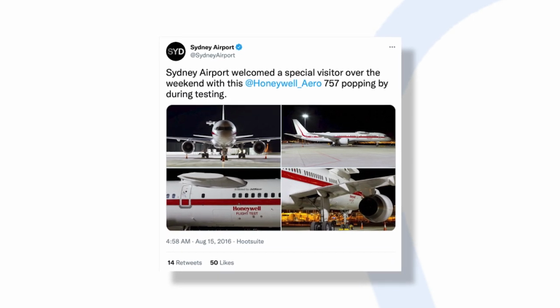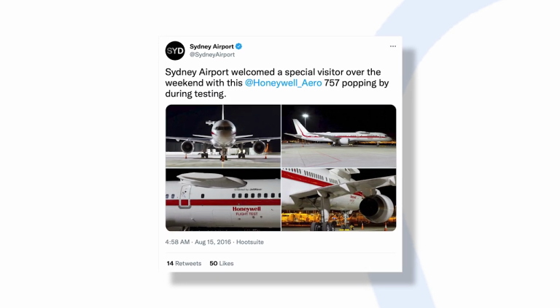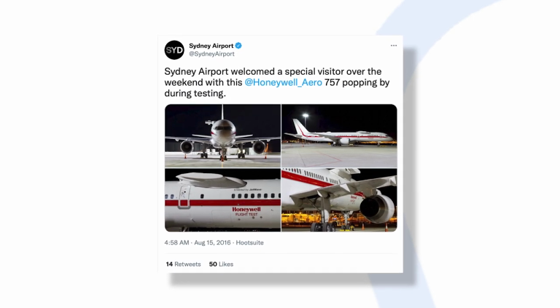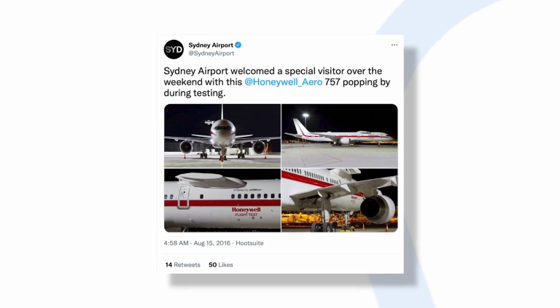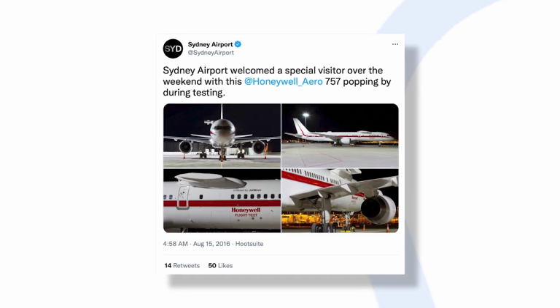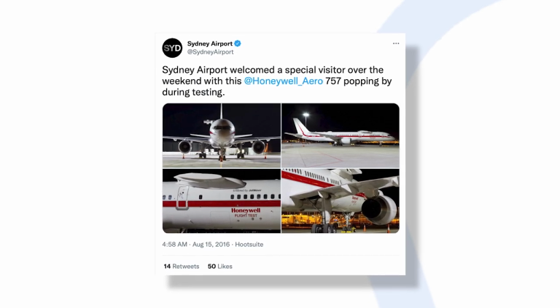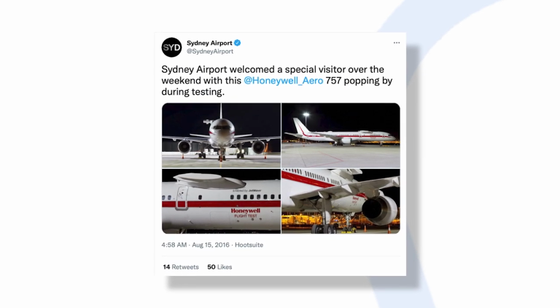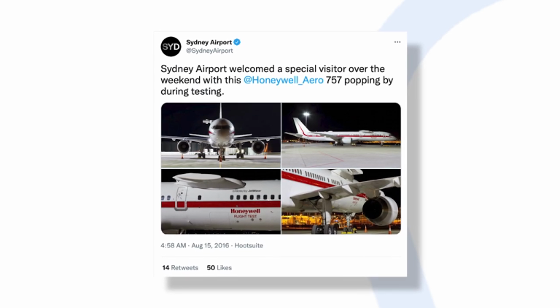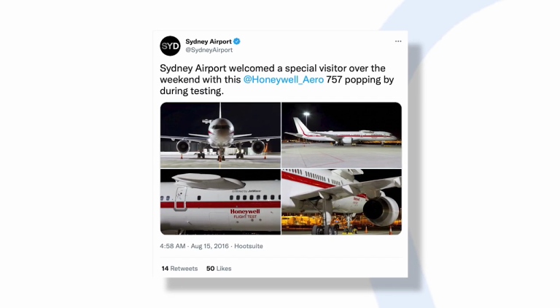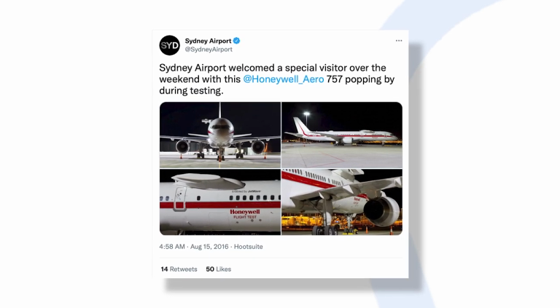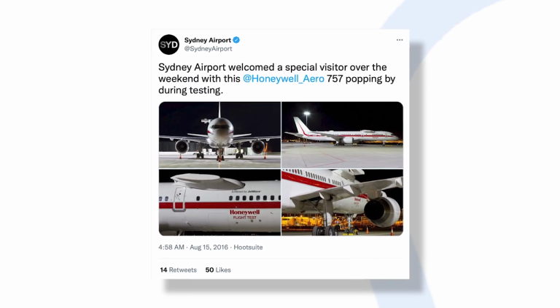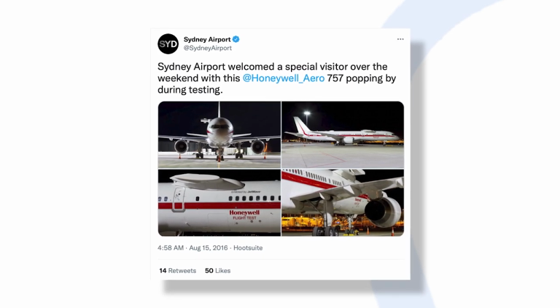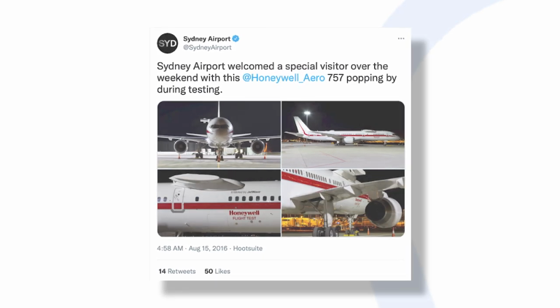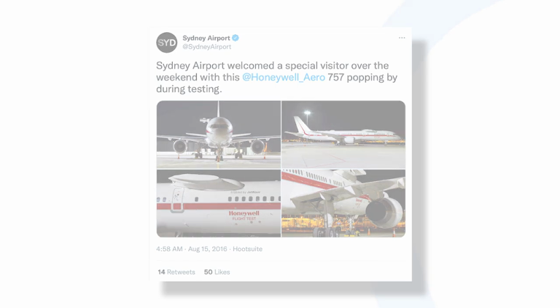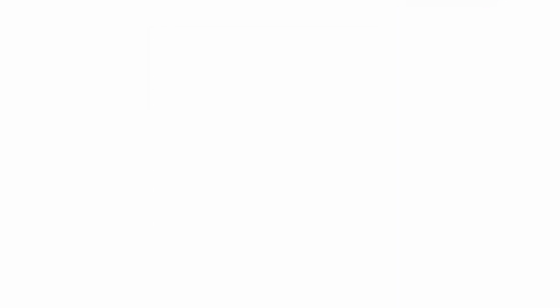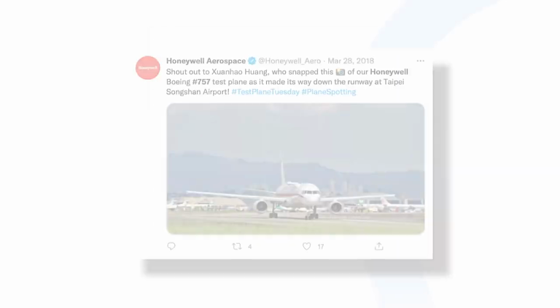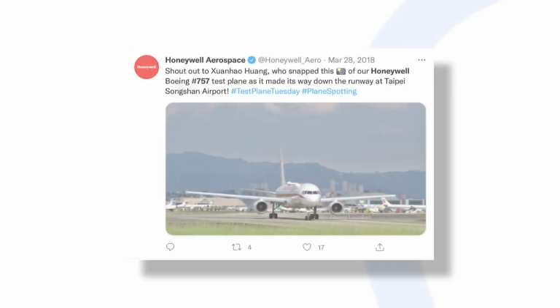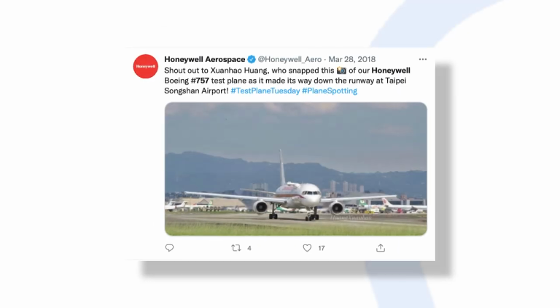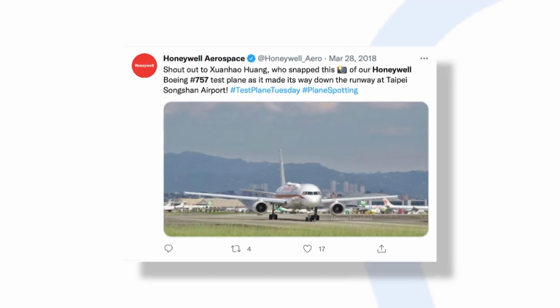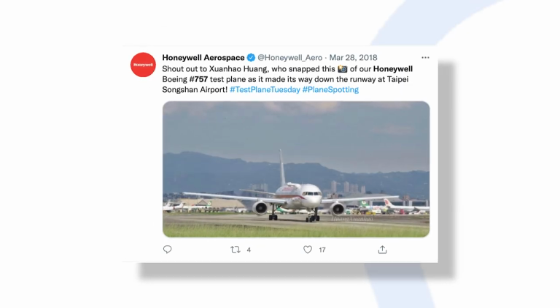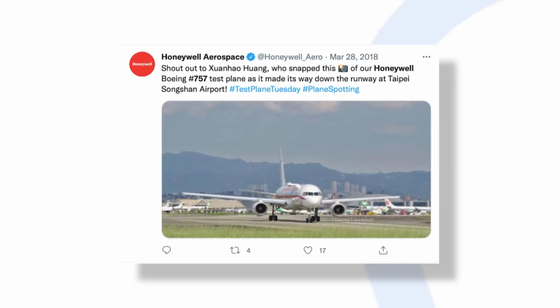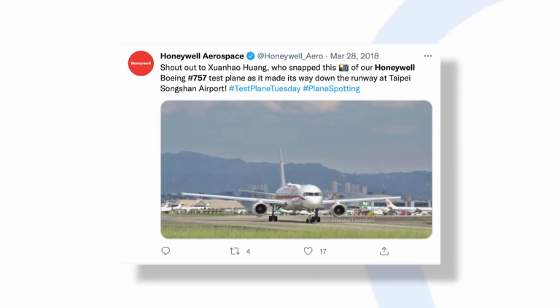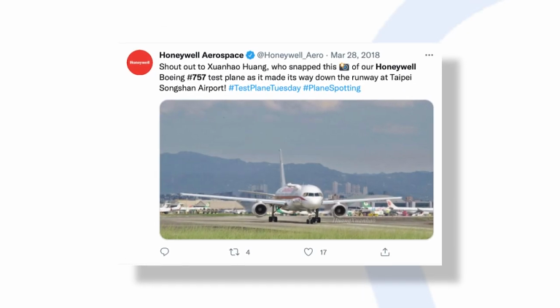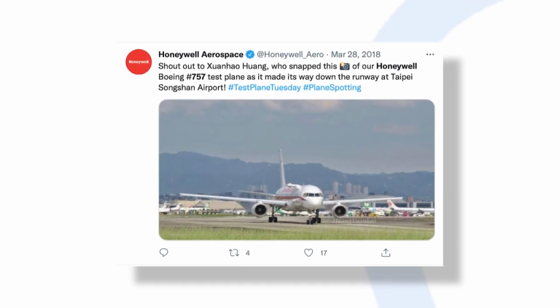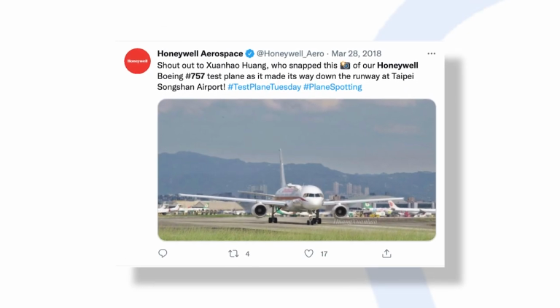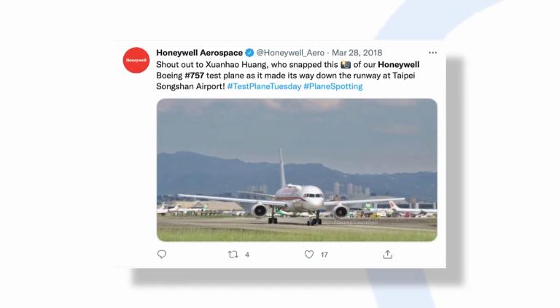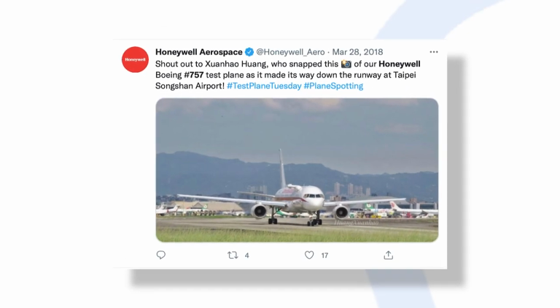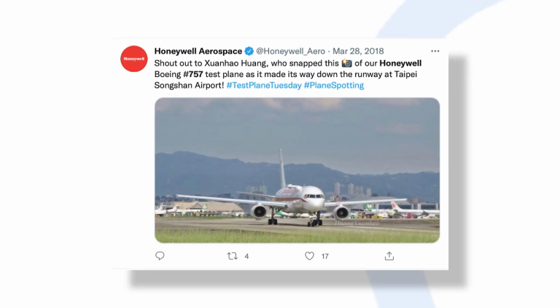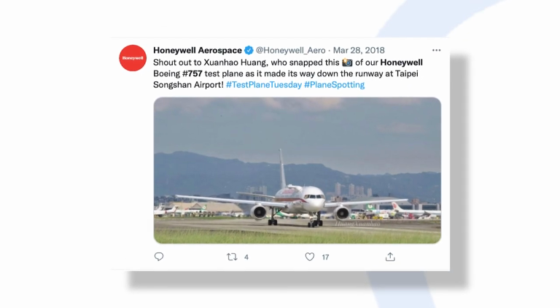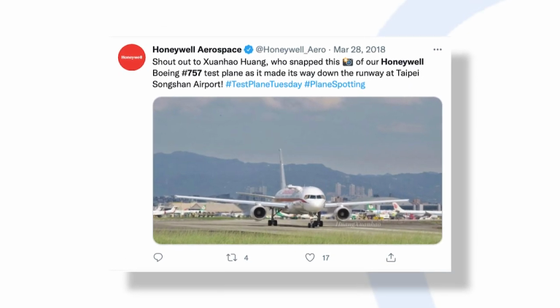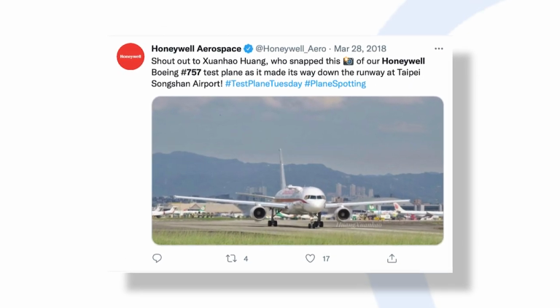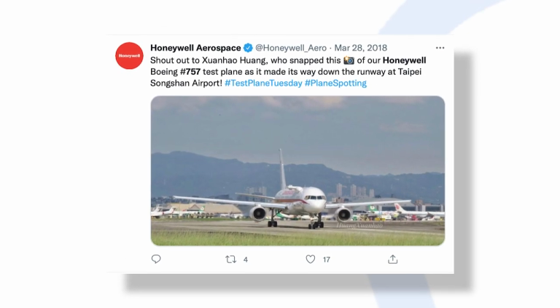Usually, any given flight tests more than just one piece of tech. For instance, if a test flight is made to examine an engine, chances are it could also be testing a weather radar system simultaneously.